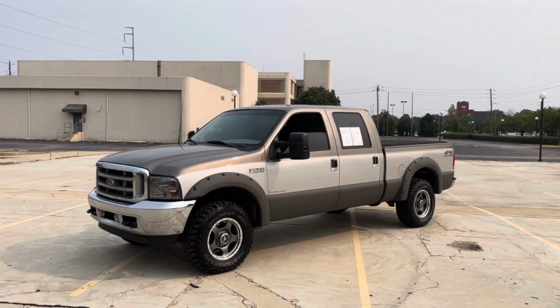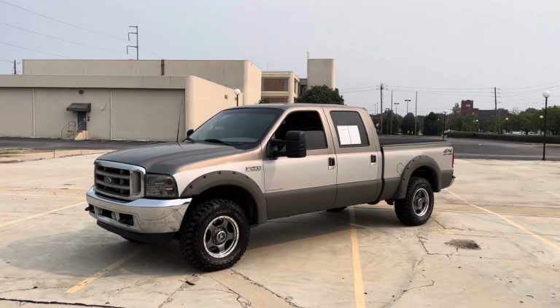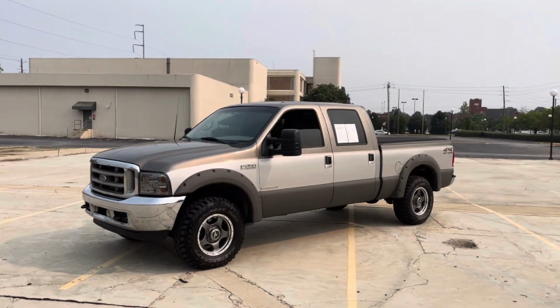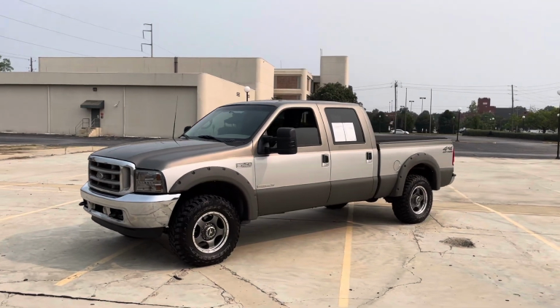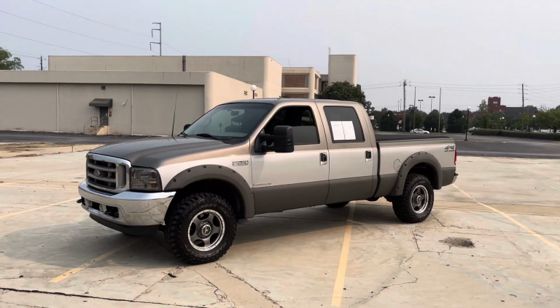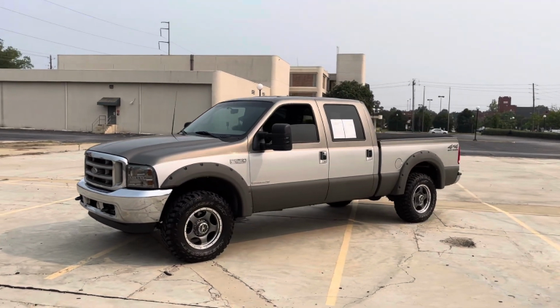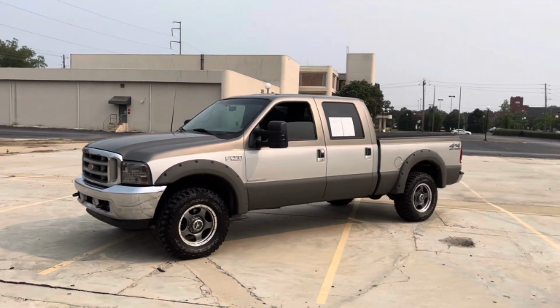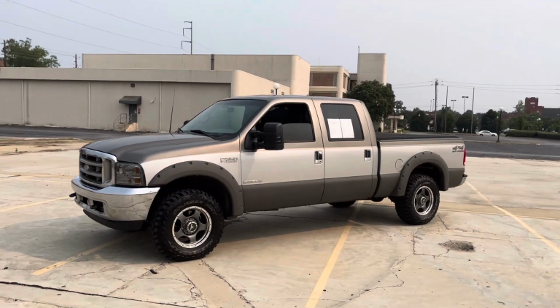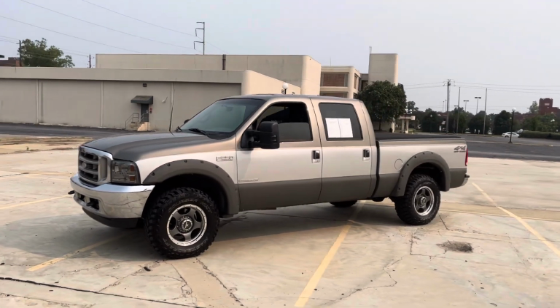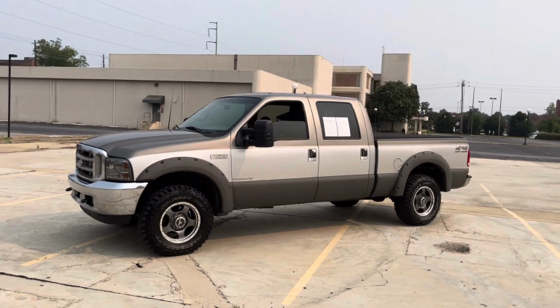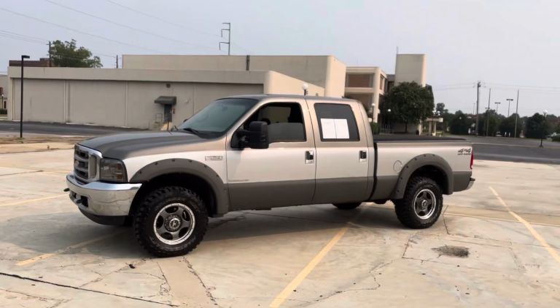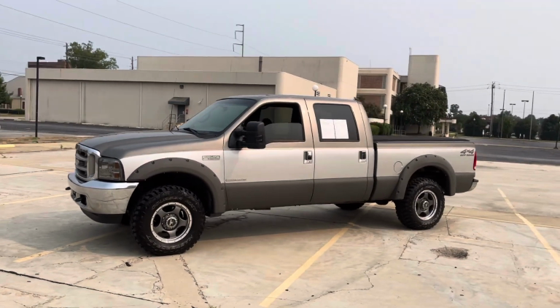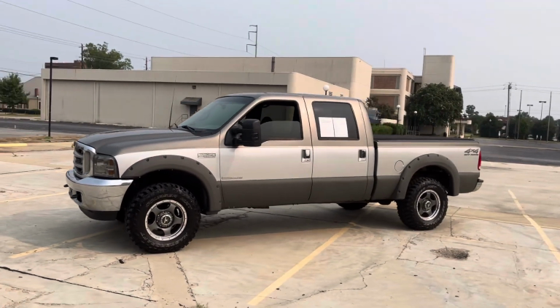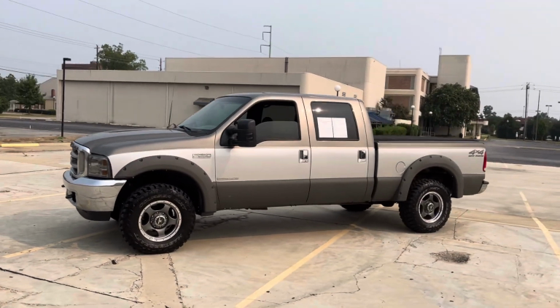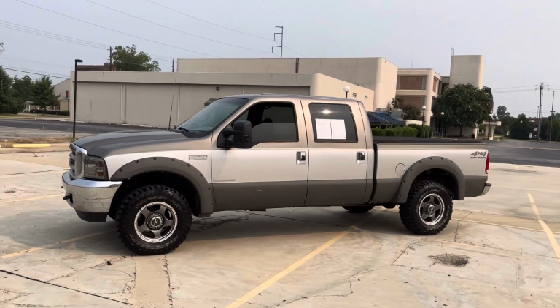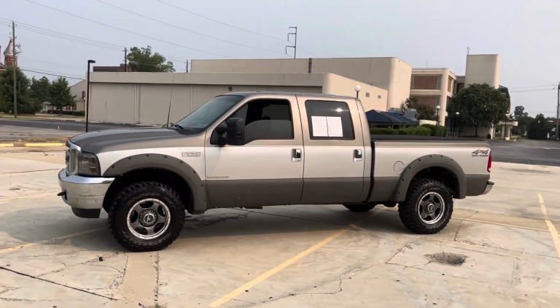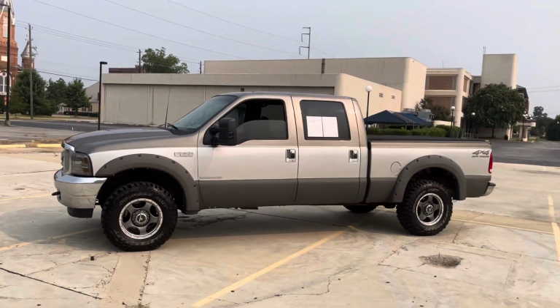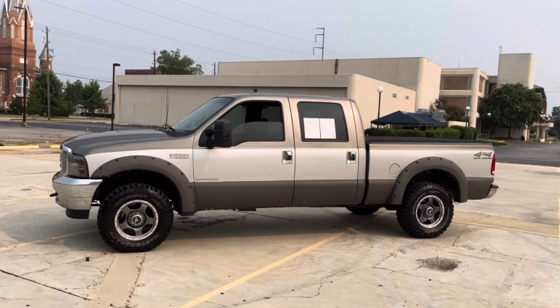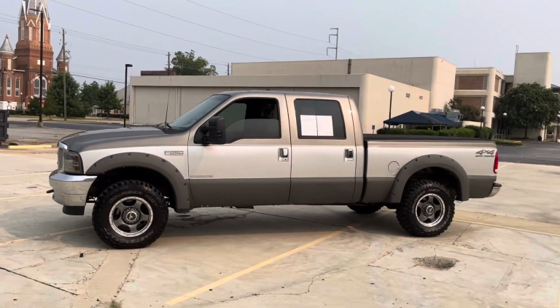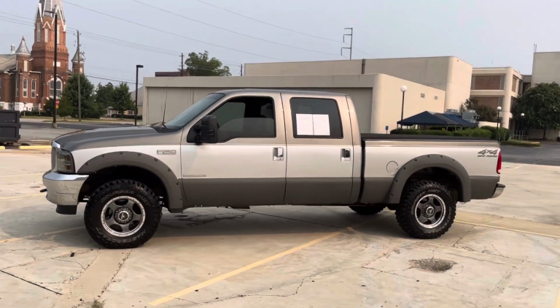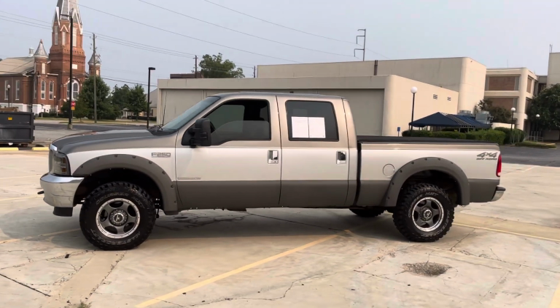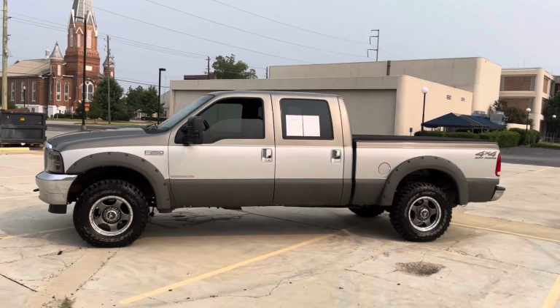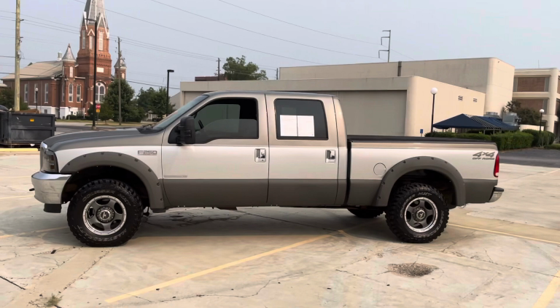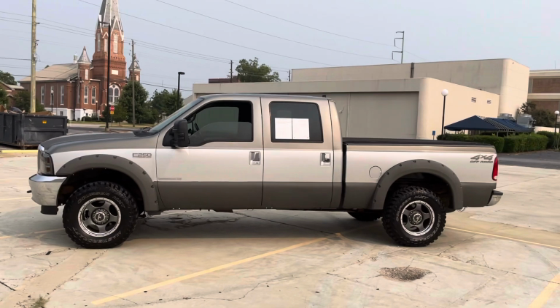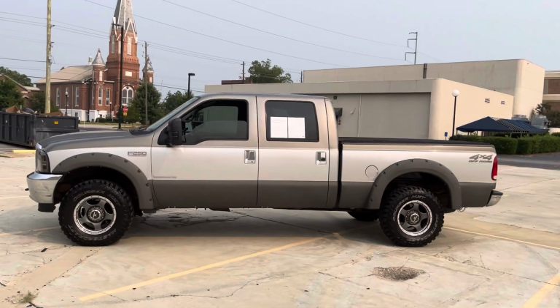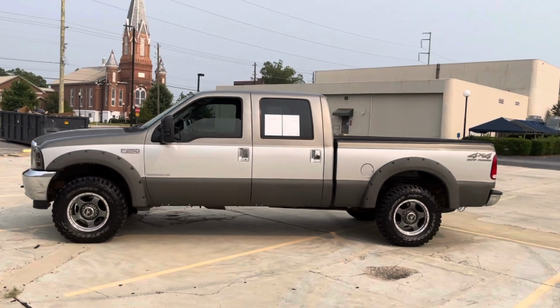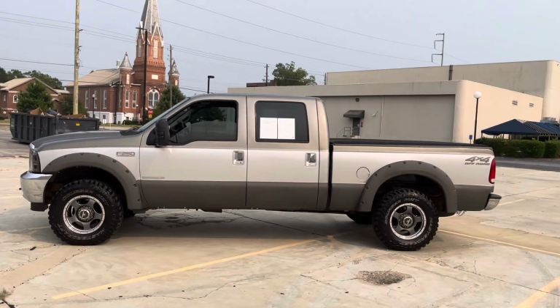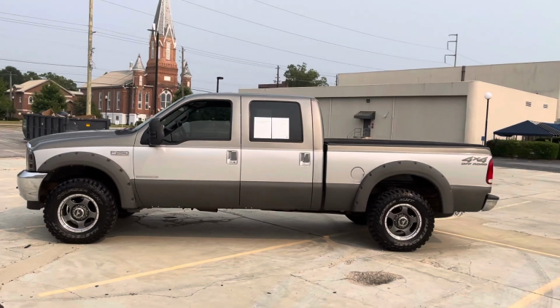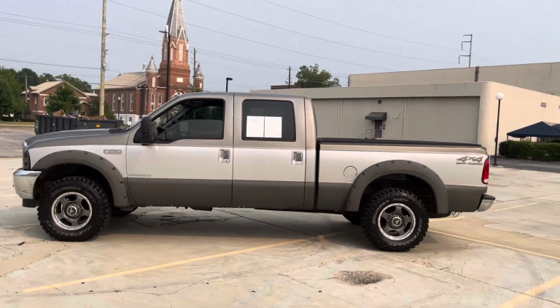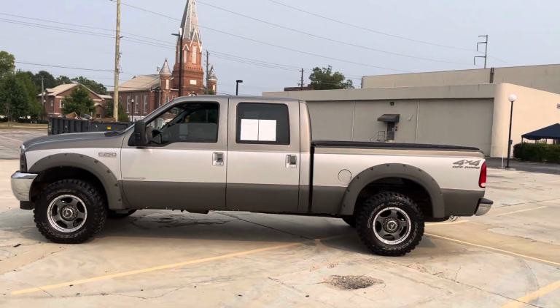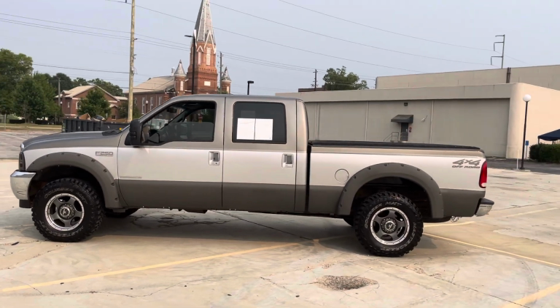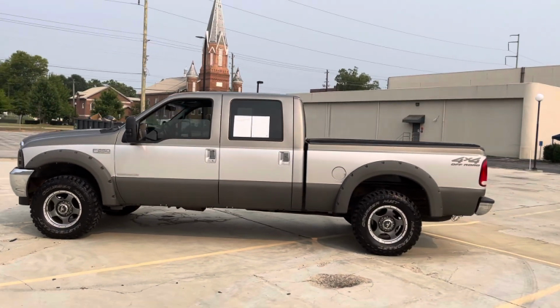Hey there, my name is Matthew with Red, White, and Used here in Columbus, Georgia, and this is a 2001 Ford F-250.